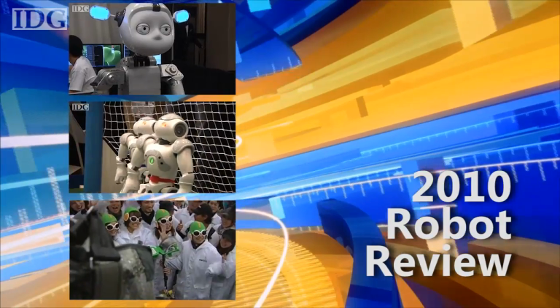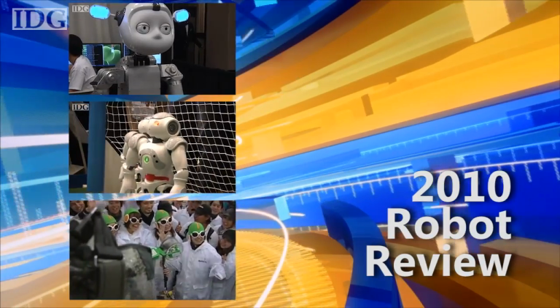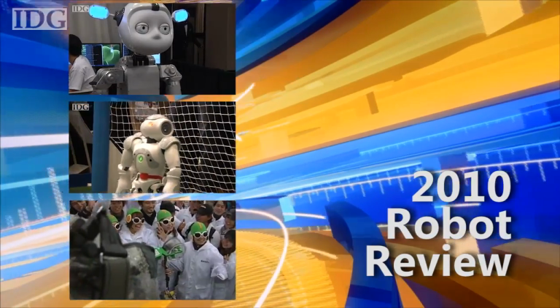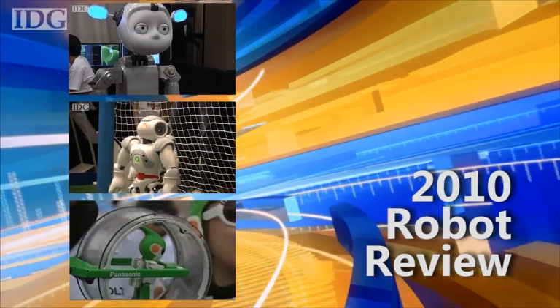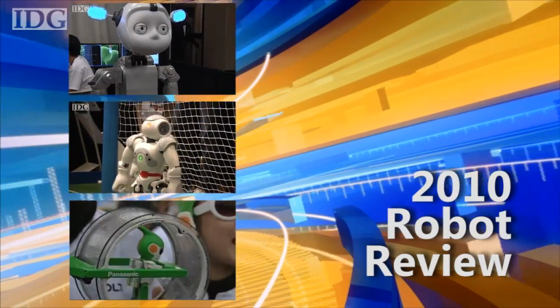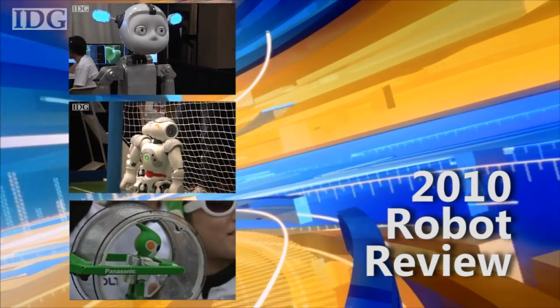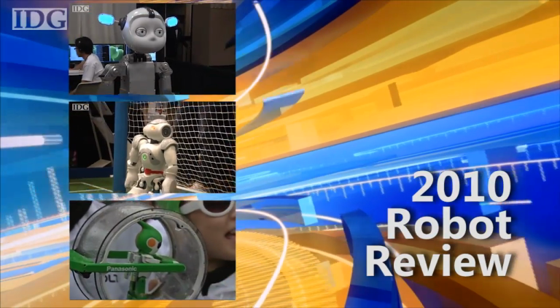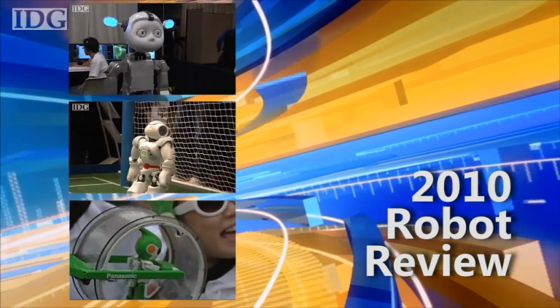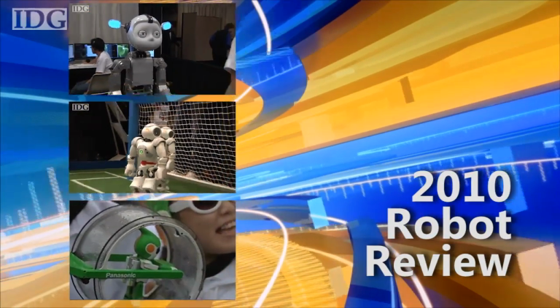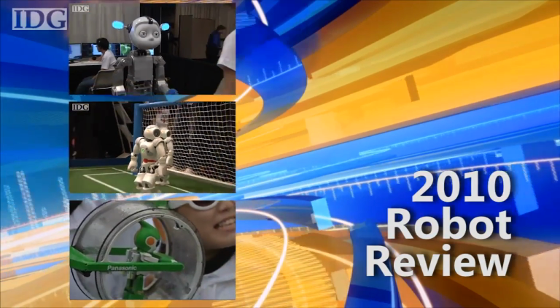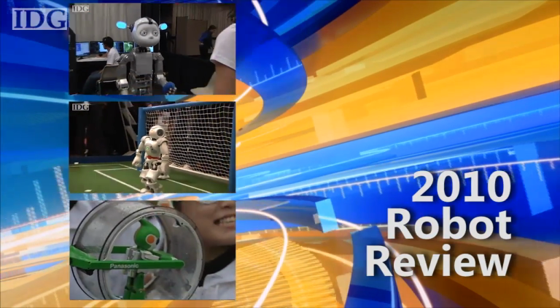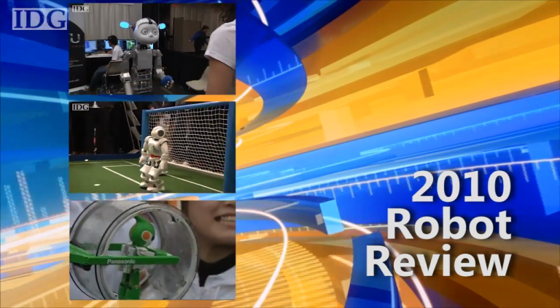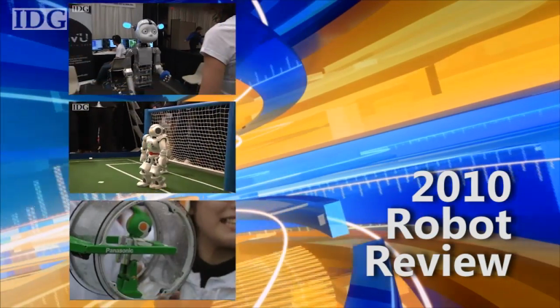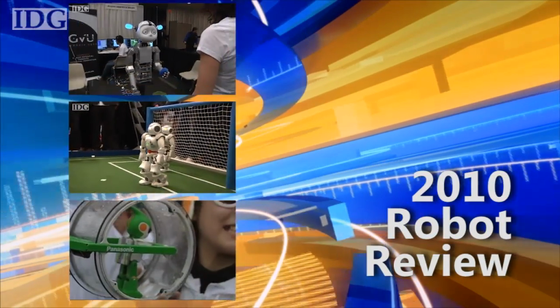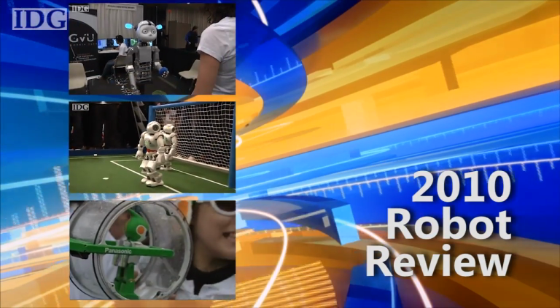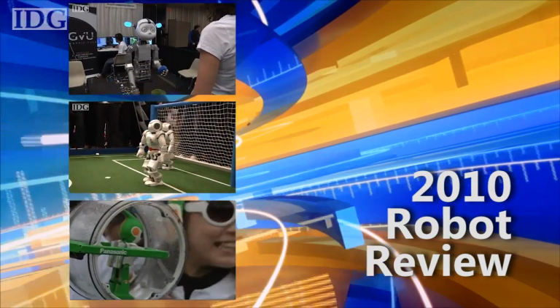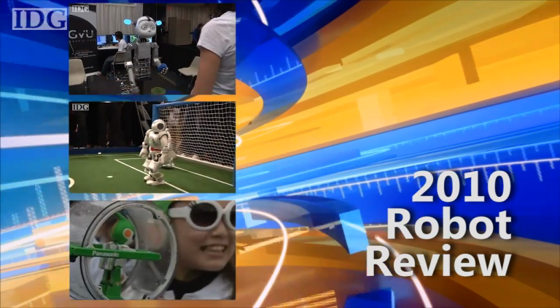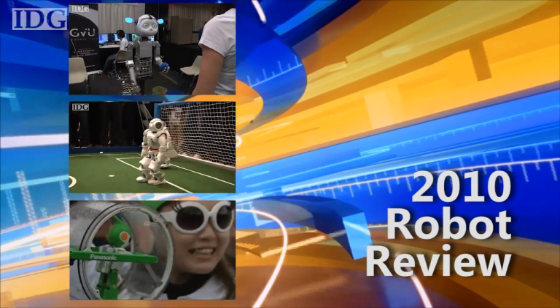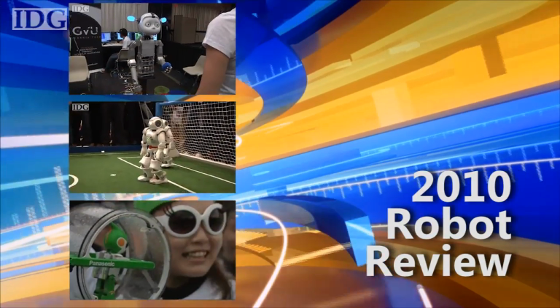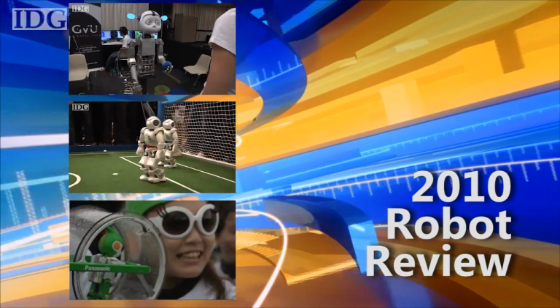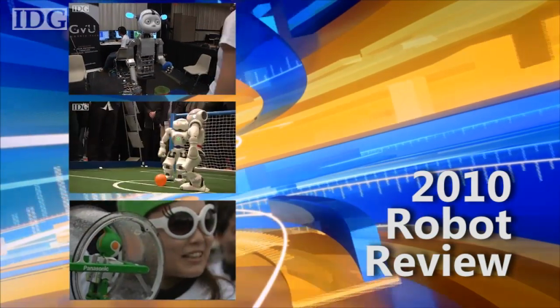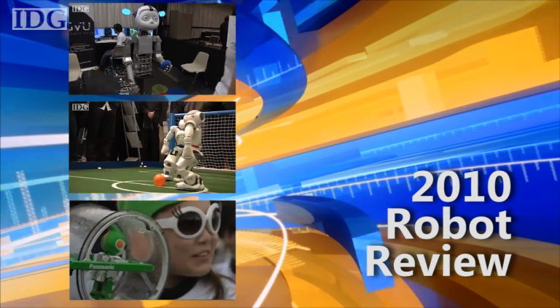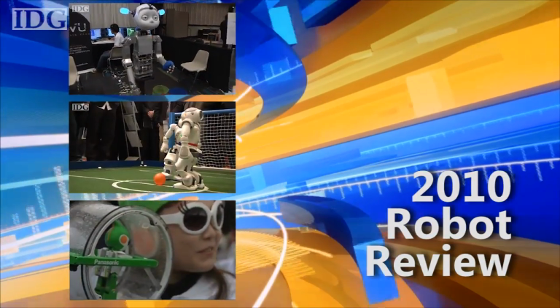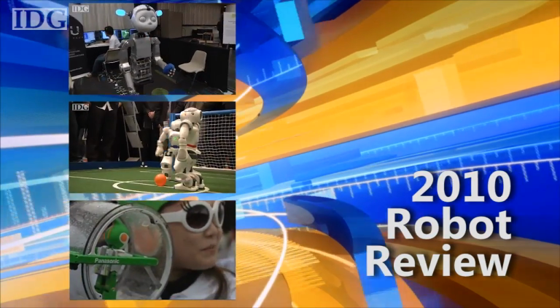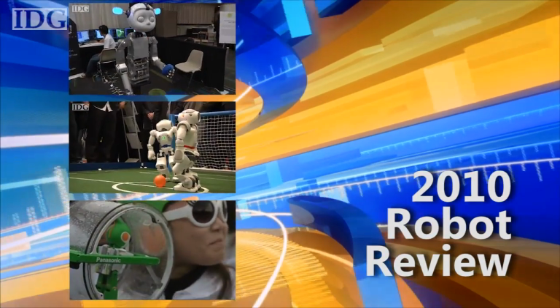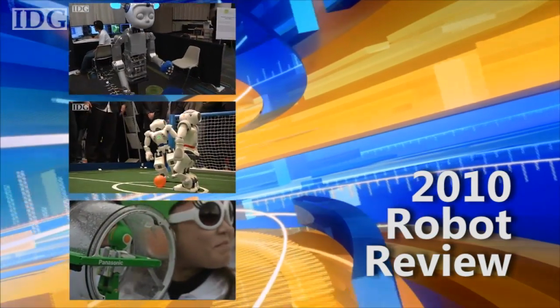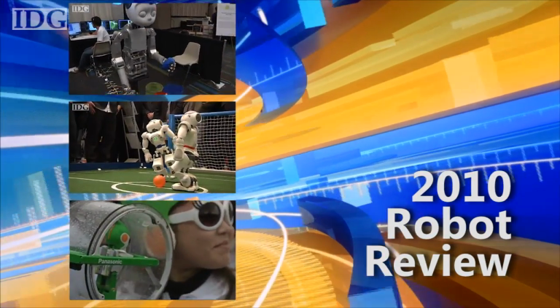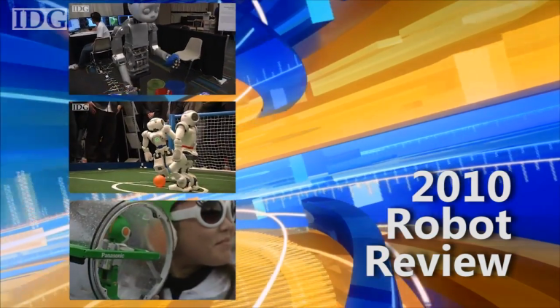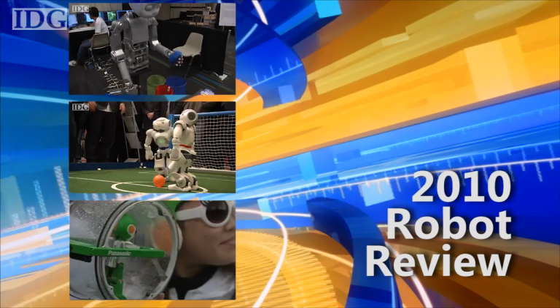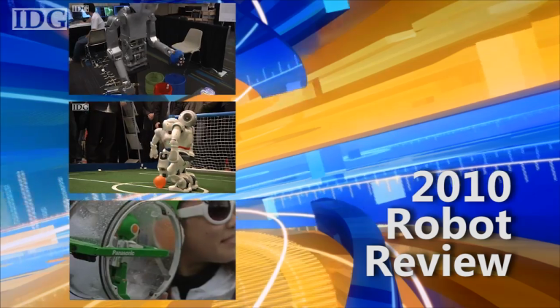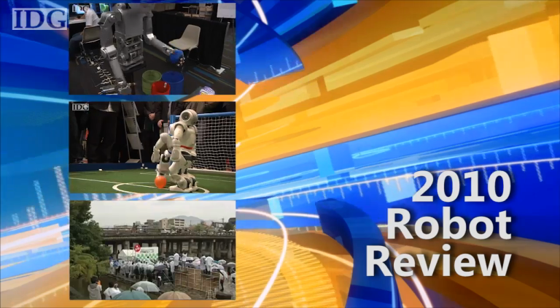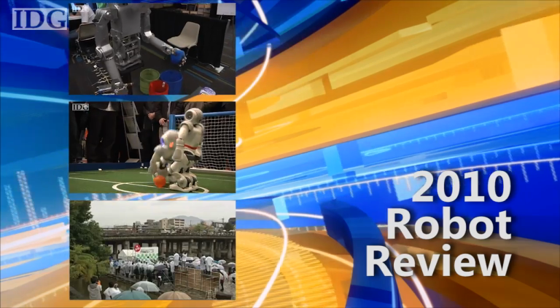2010 has been quite a year for our gear-driven robot friends. Here's our review of the year's robot news.